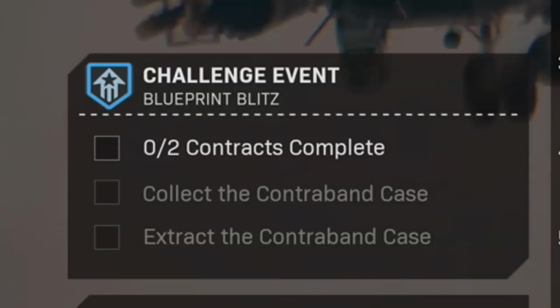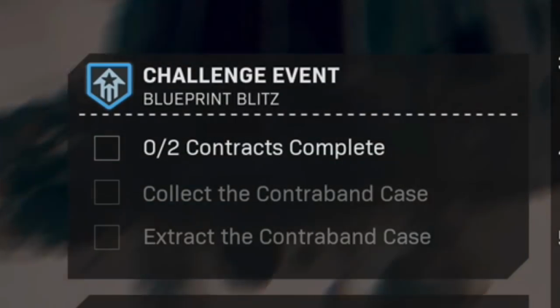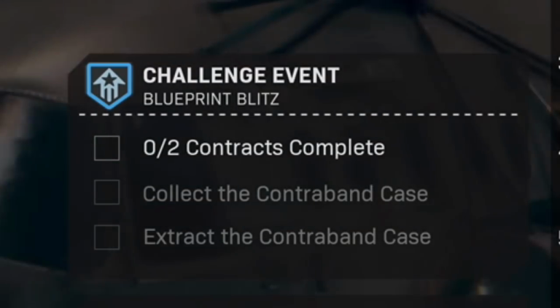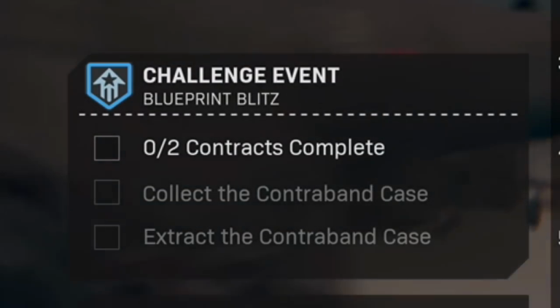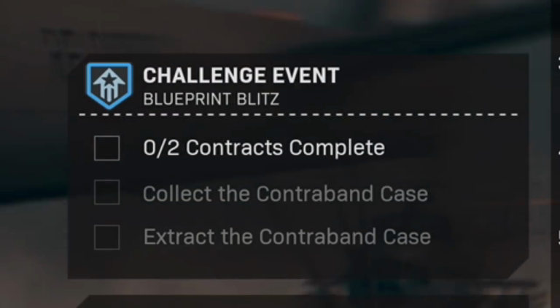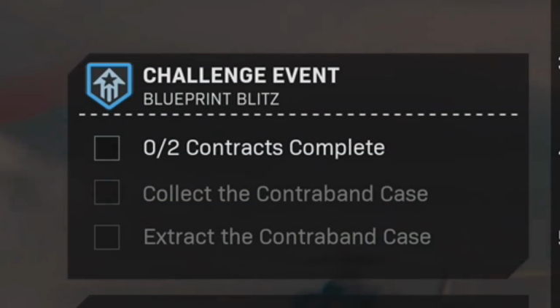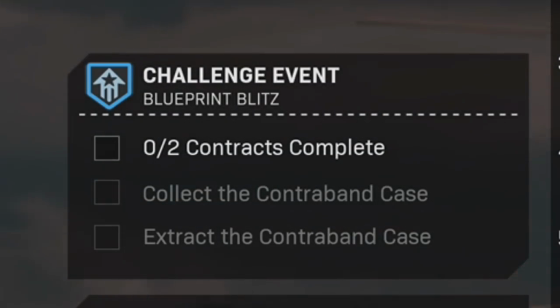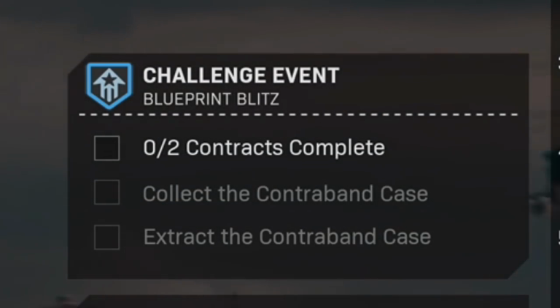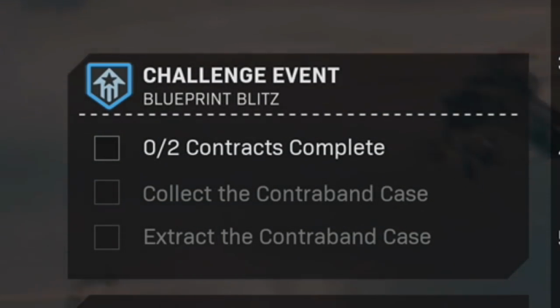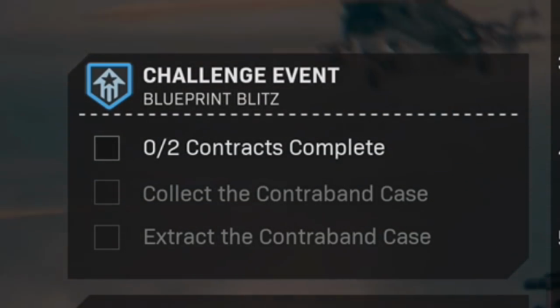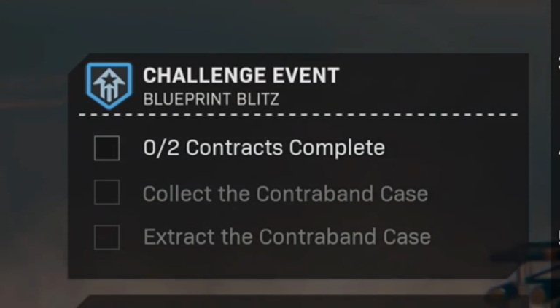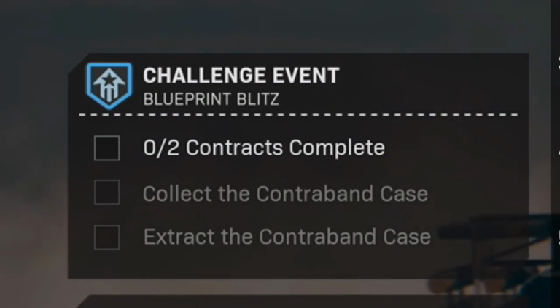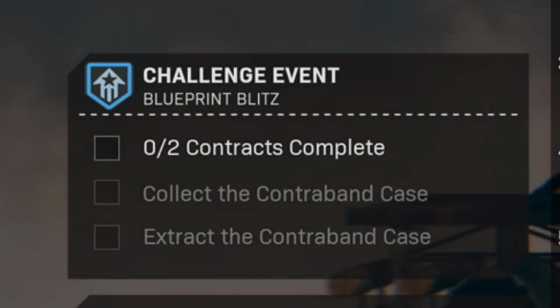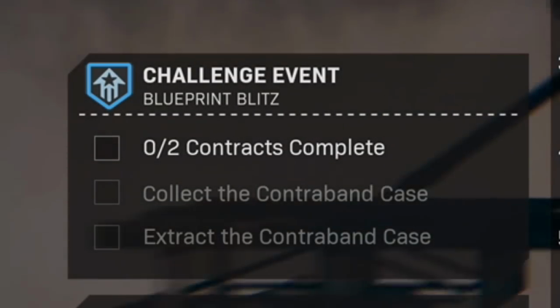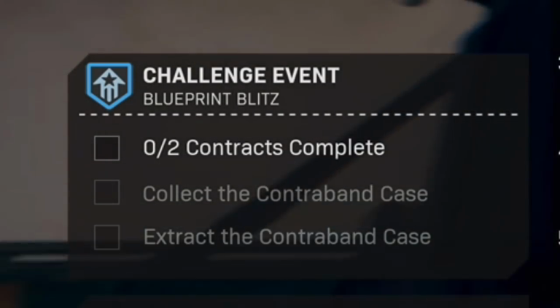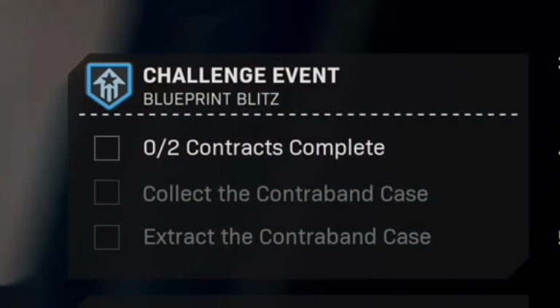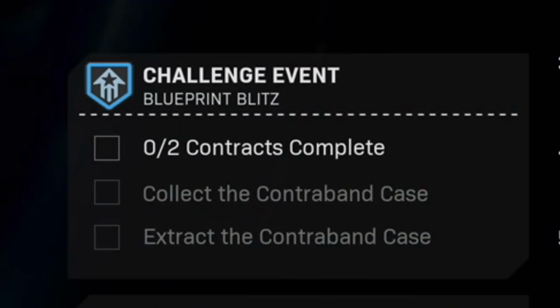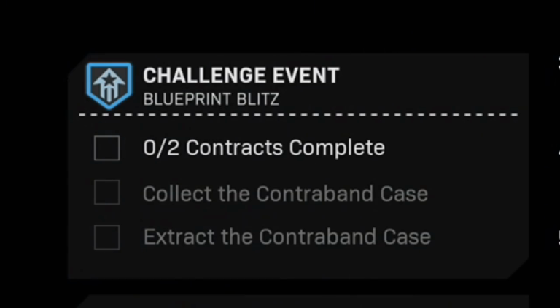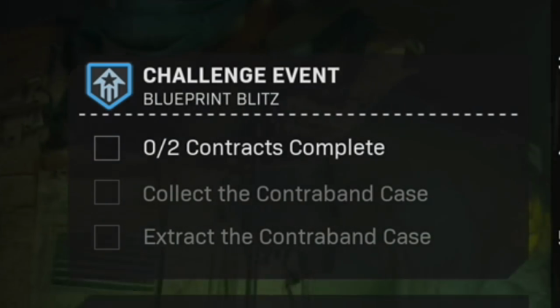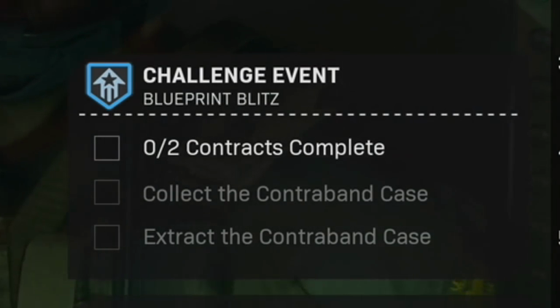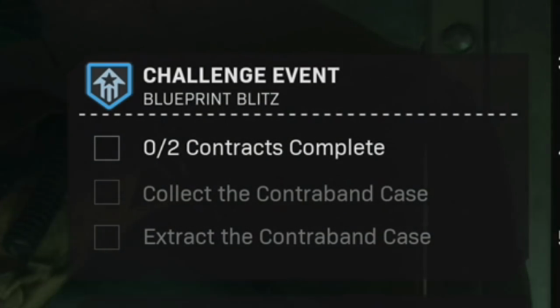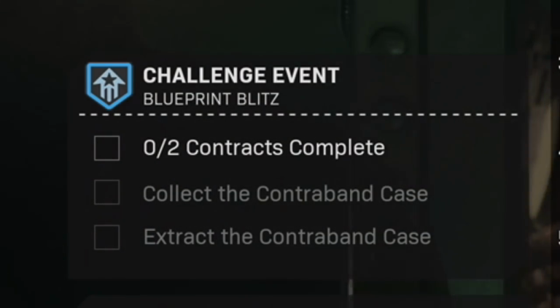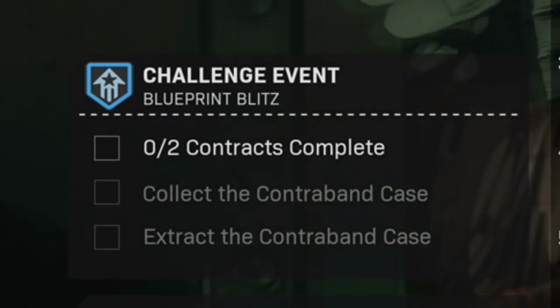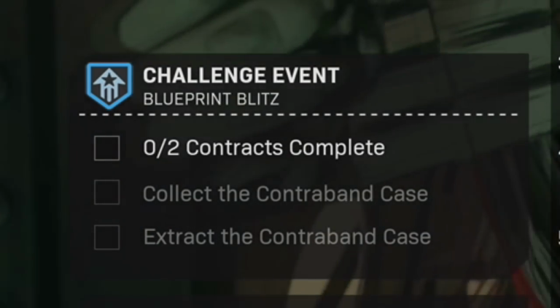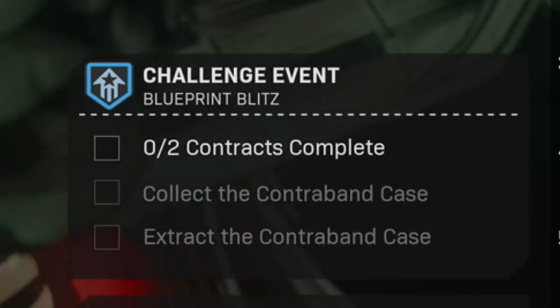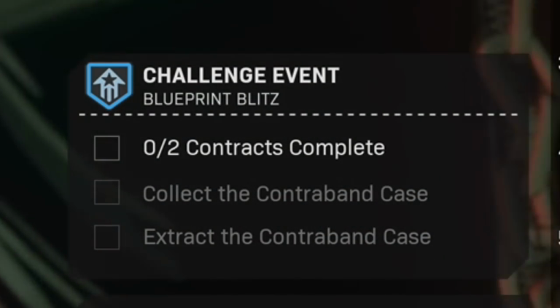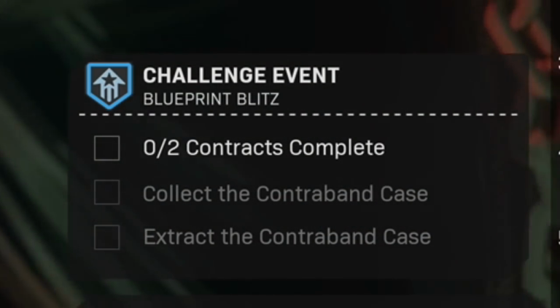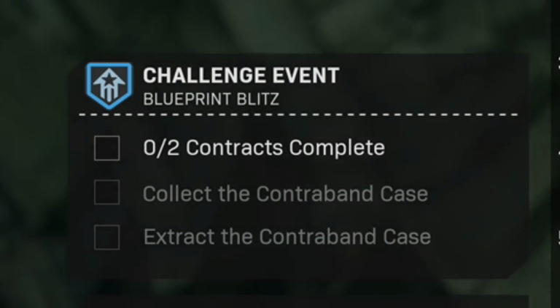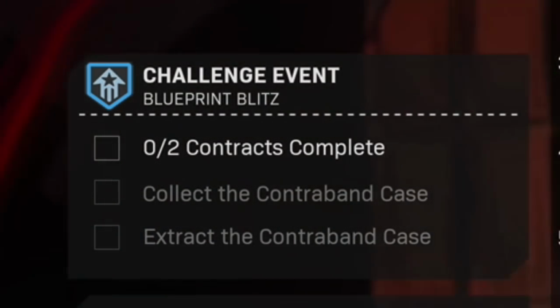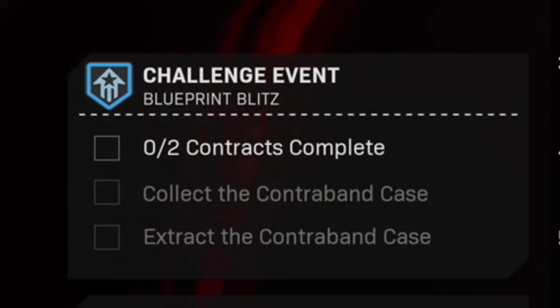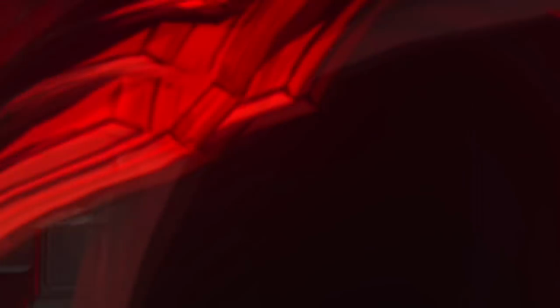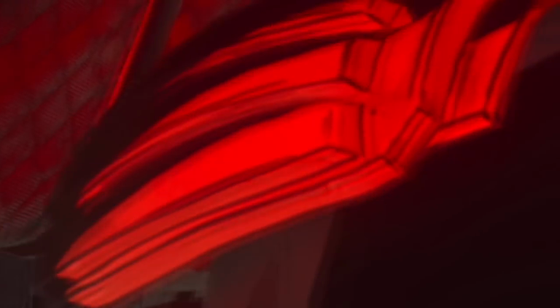If you look at your map, you're going to see the Blueprint Blitz event there. It says you're going to complete the two contracts, collect the case, and then extract the case.